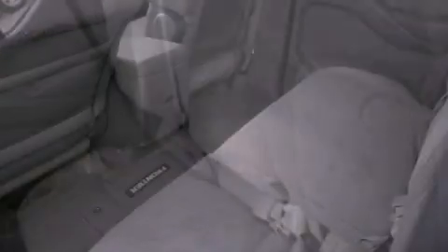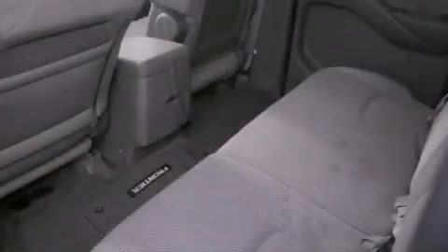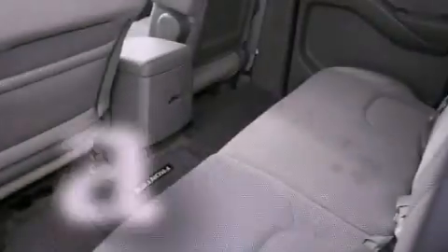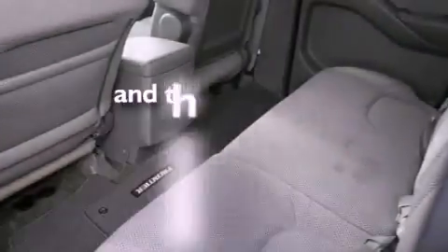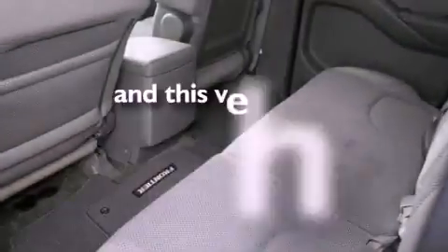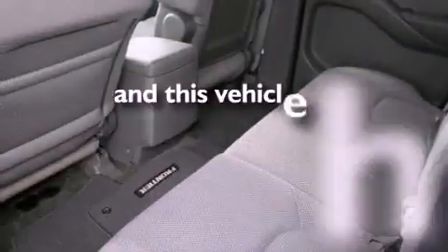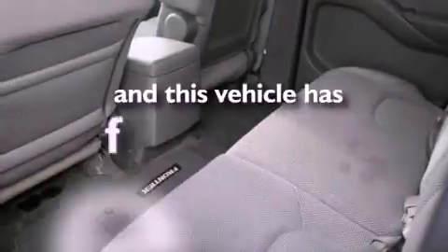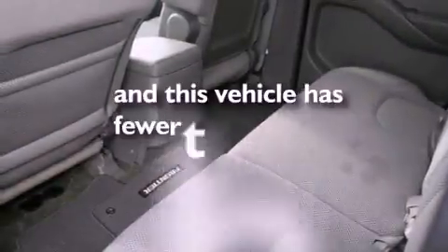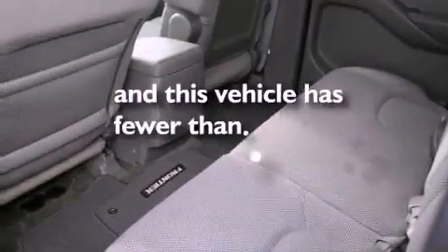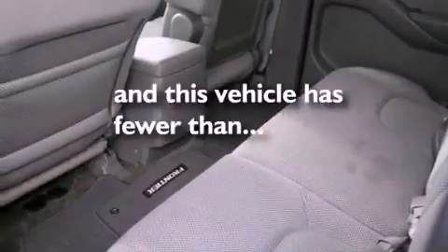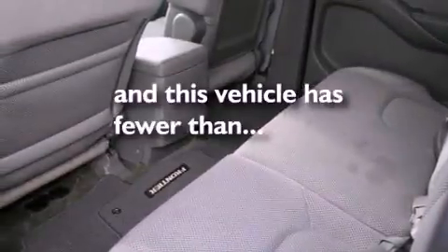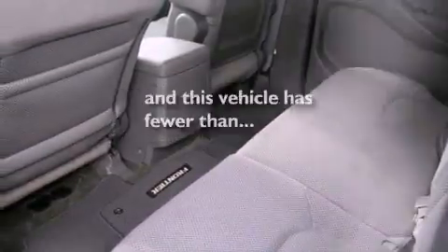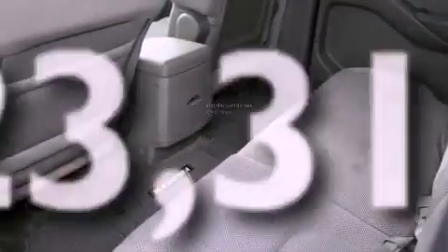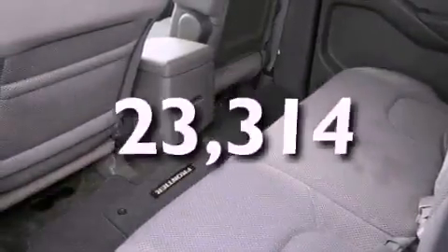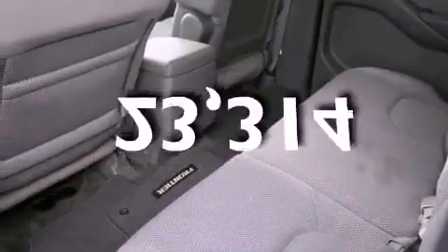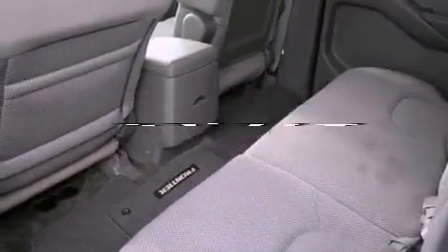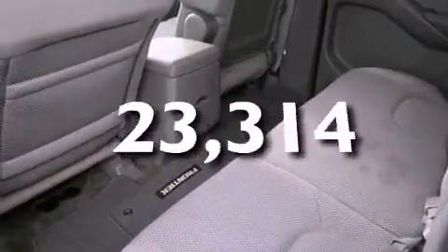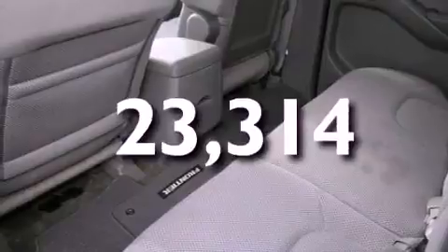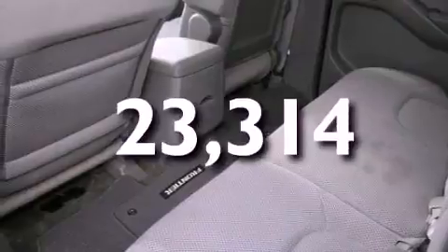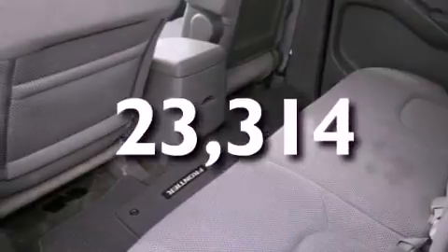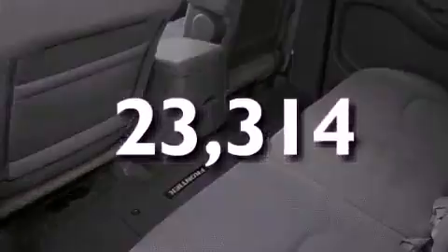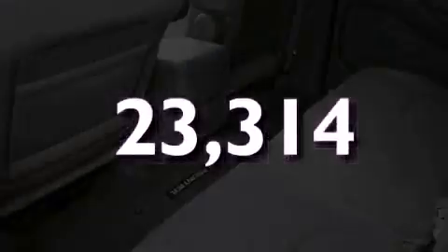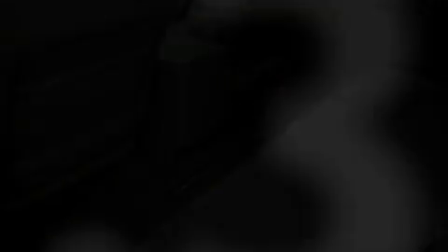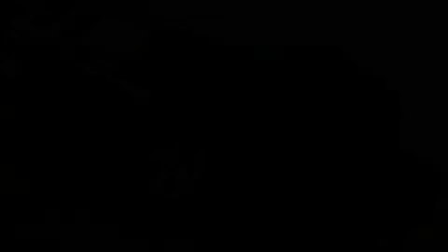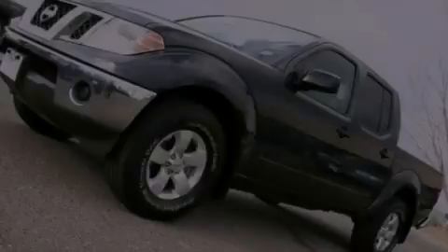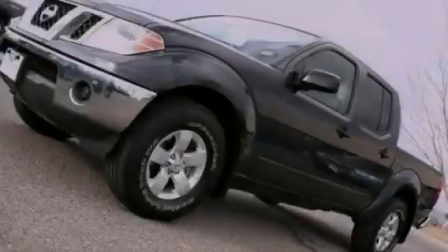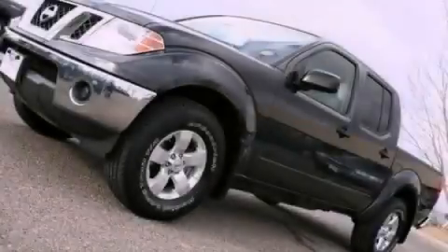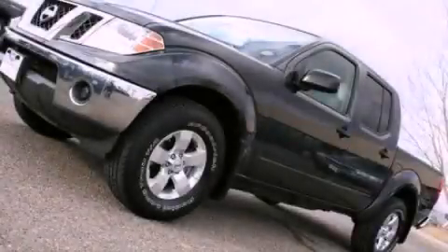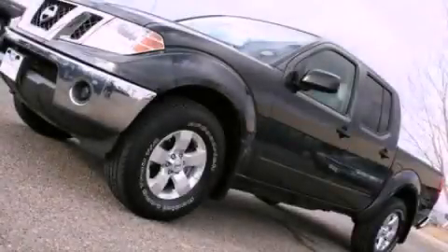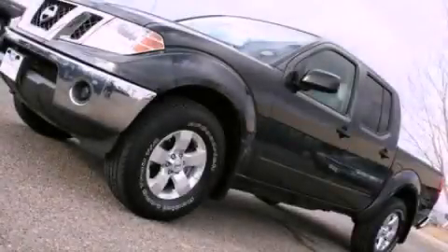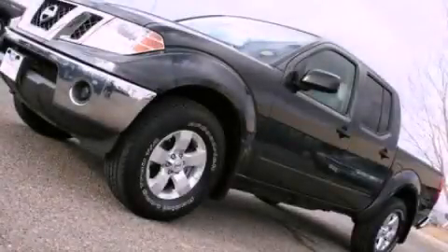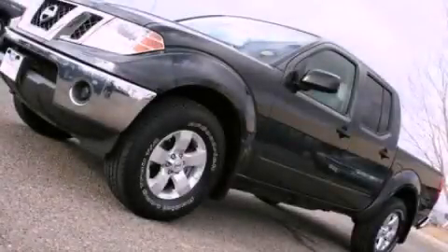This vehicle has less than 24,000 miles. Please call us today for more information on this great vehicle.